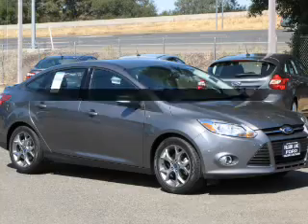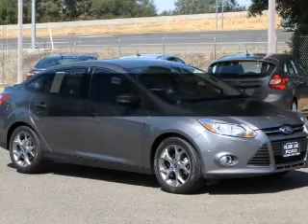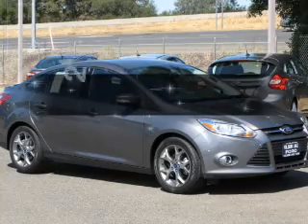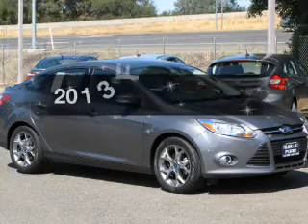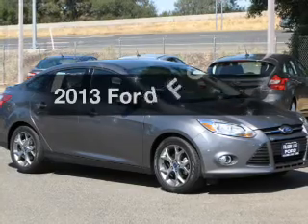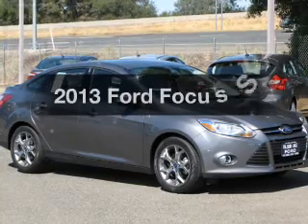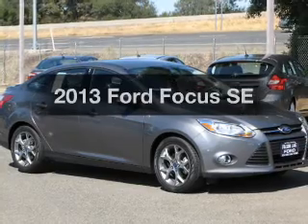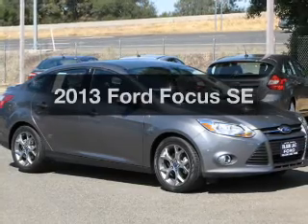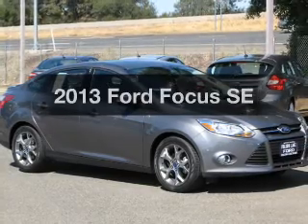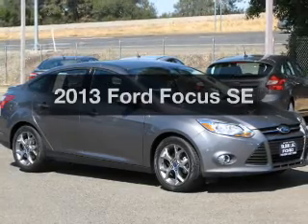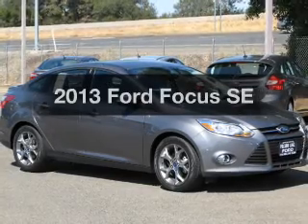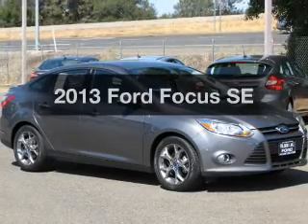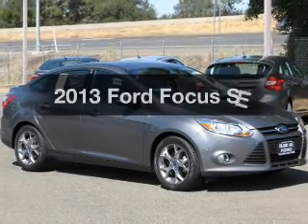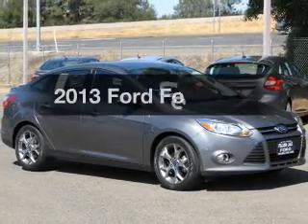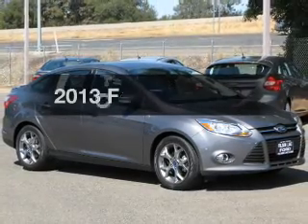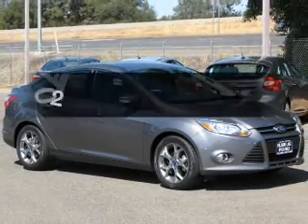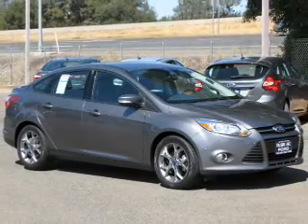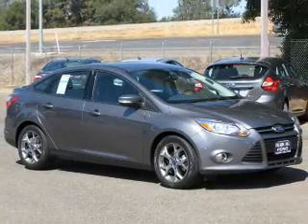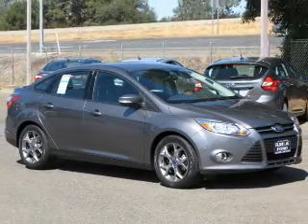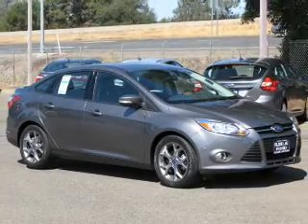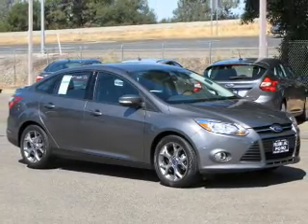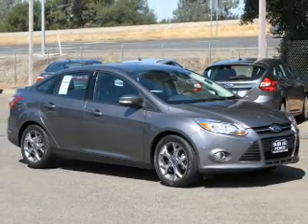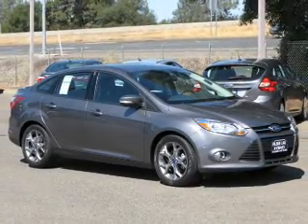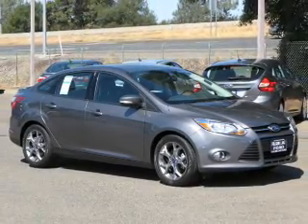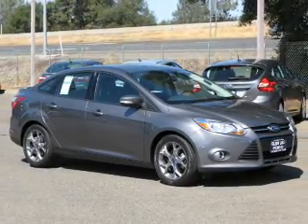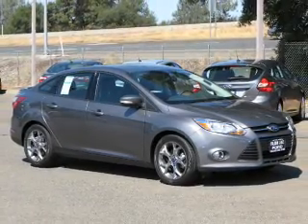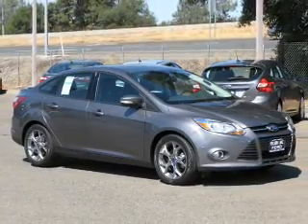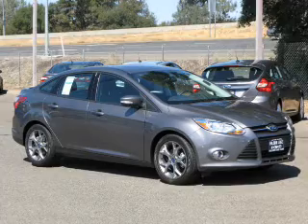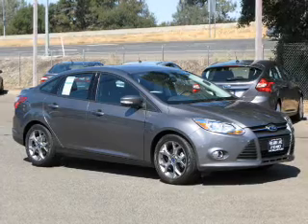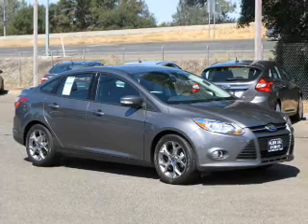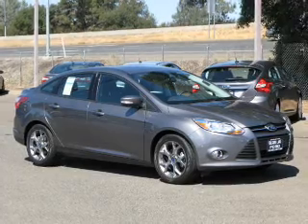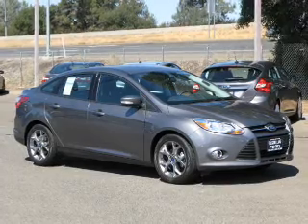Presenting the 2013 Ford Focus. If you're looking for an automobile with great attributes, look no further.